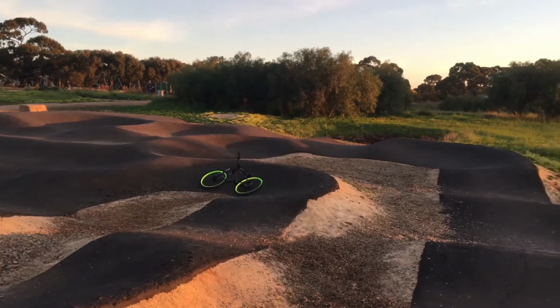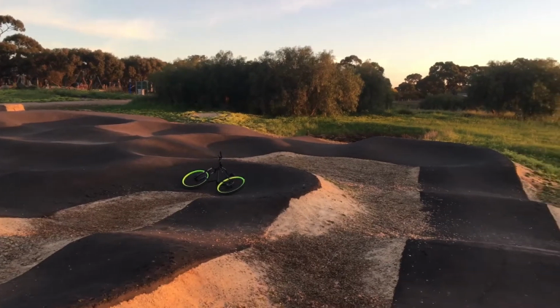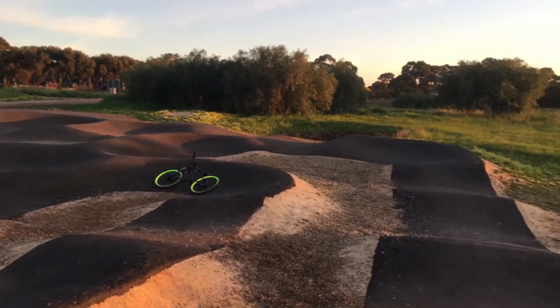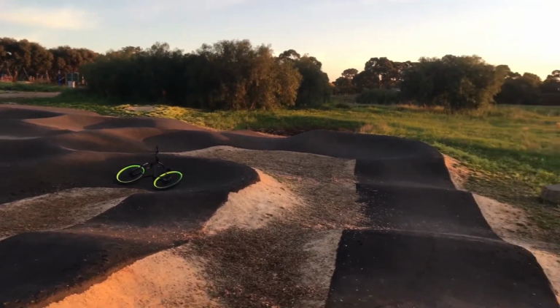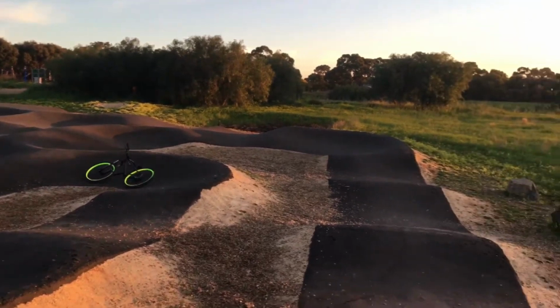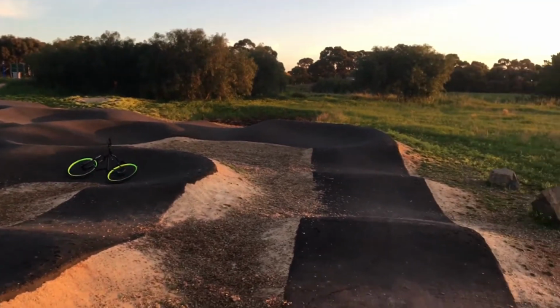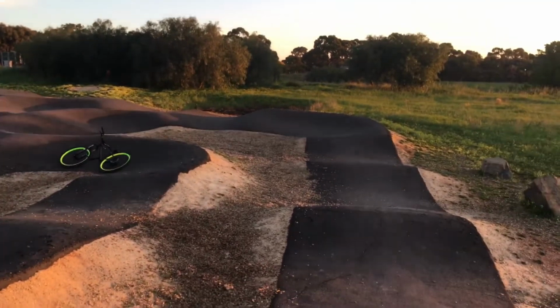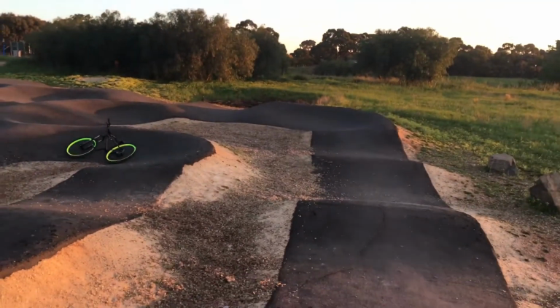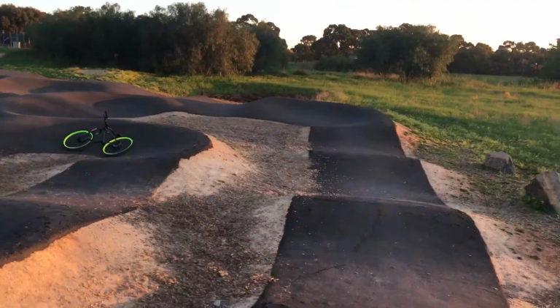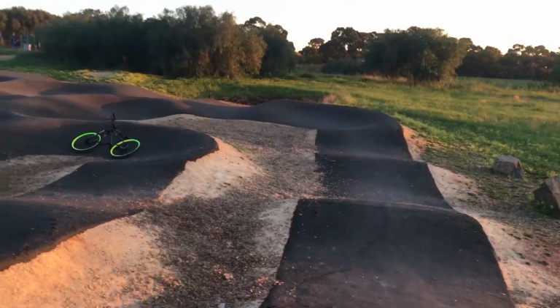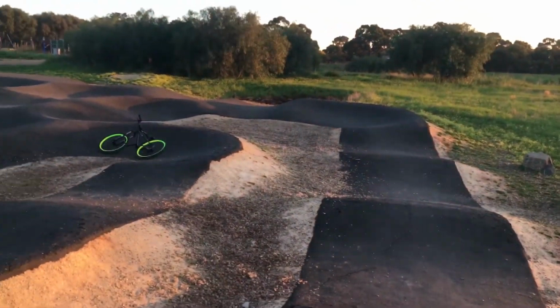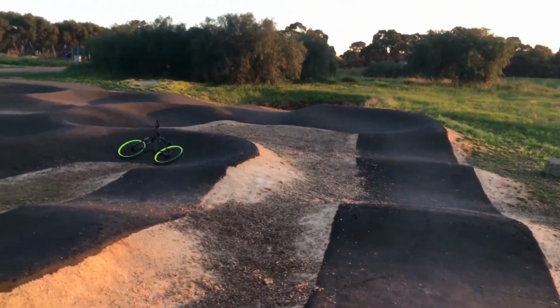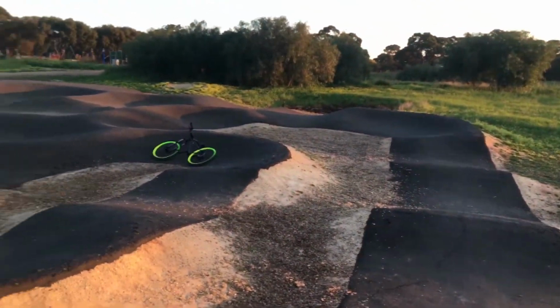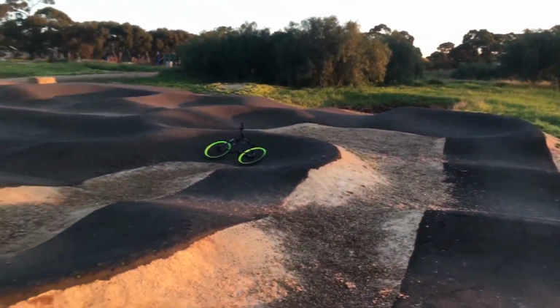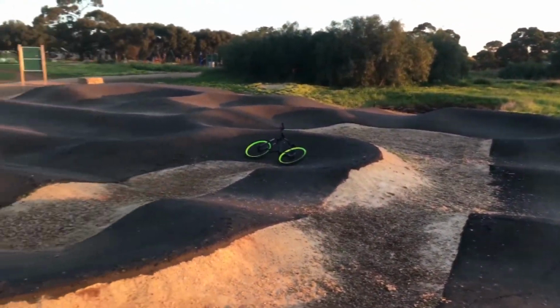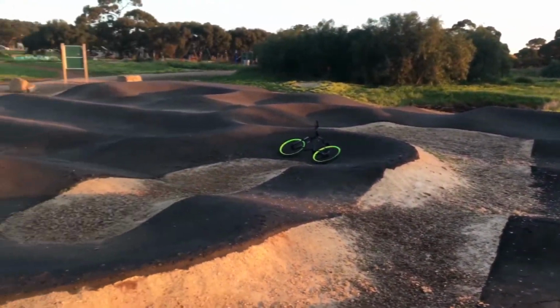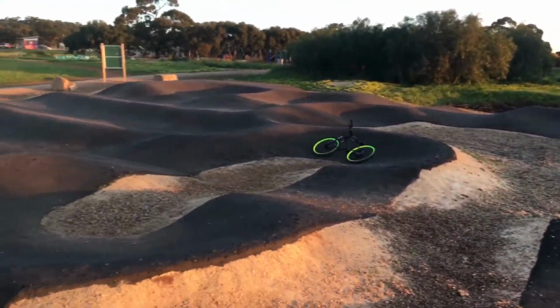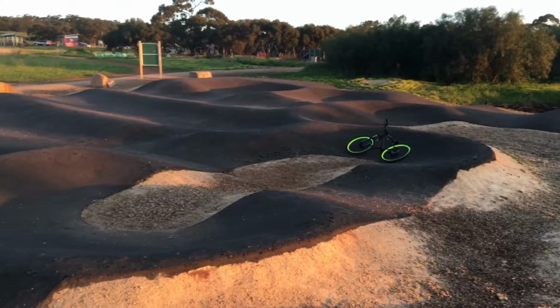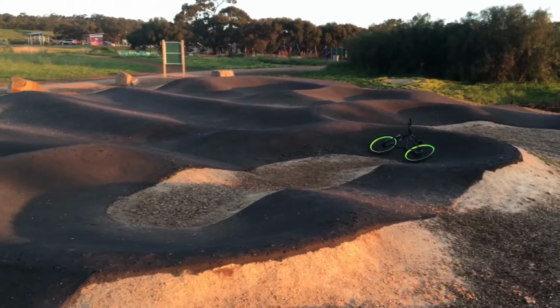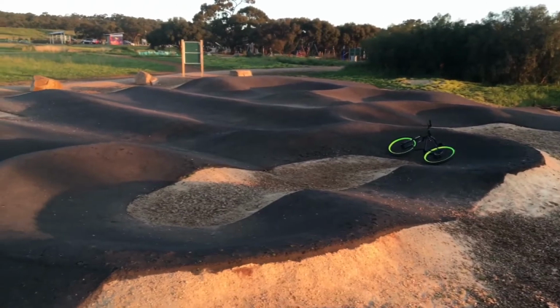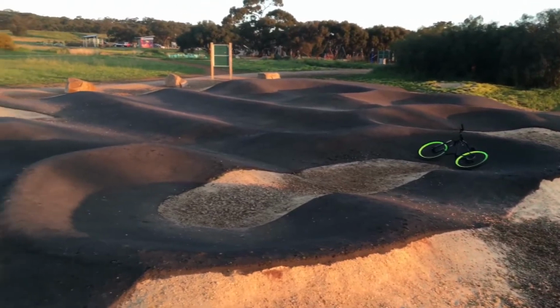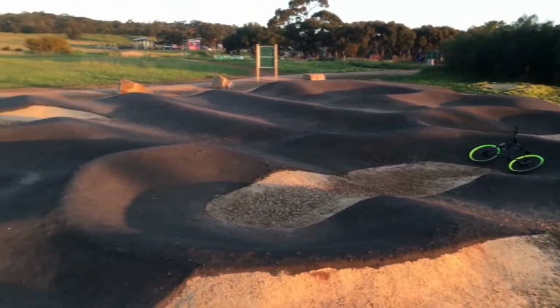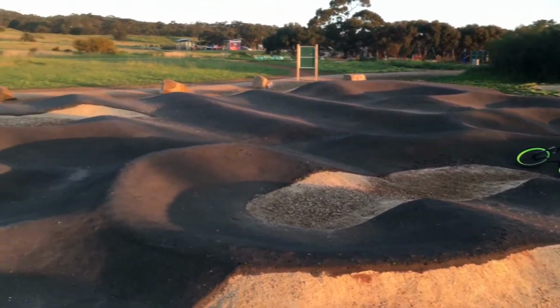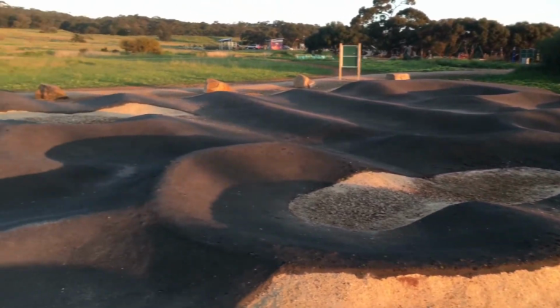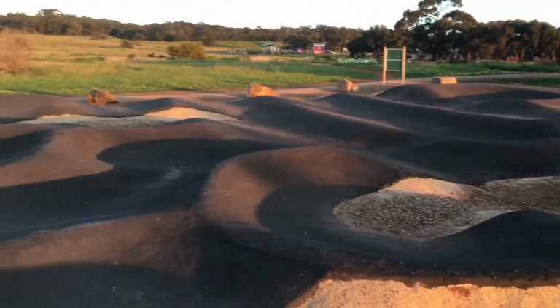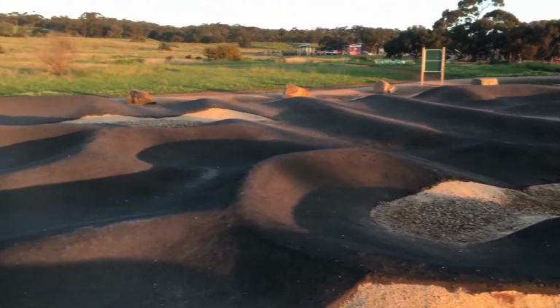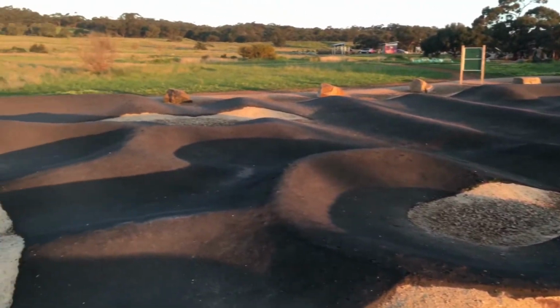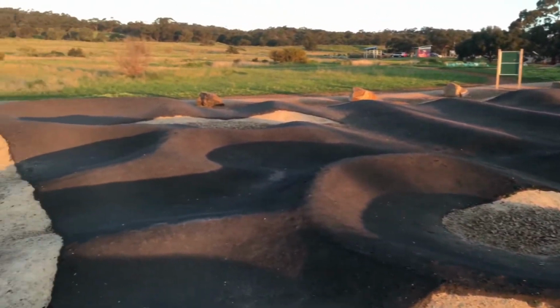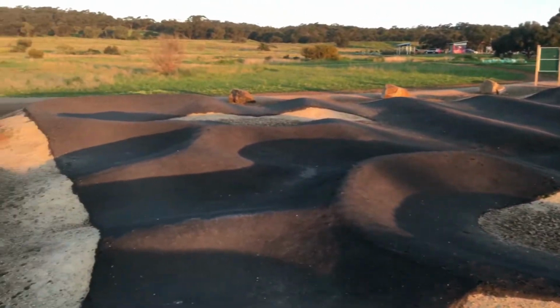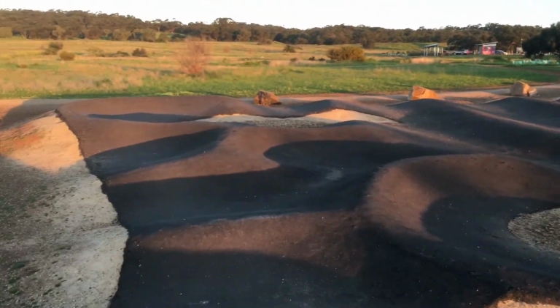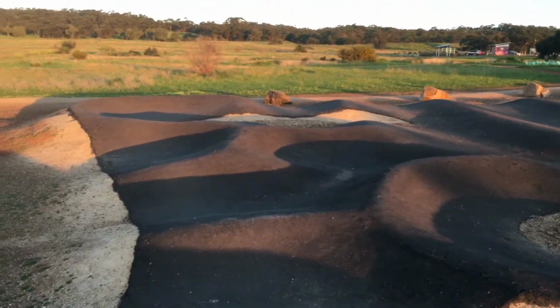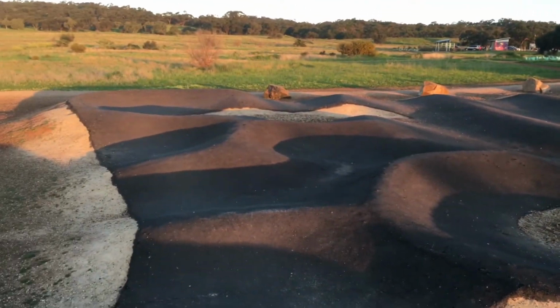So I'm at Cobbler's Creek Pump Track. This is a bitumen pump track in Salisbury, Adelaide, just north of the city.